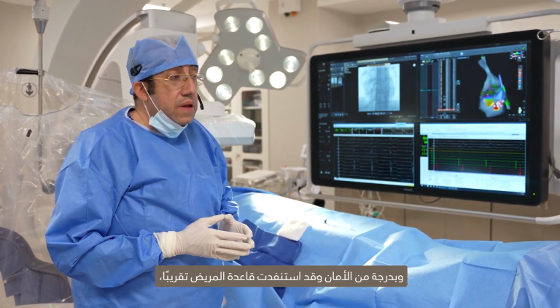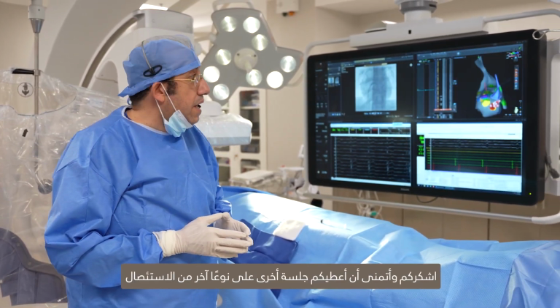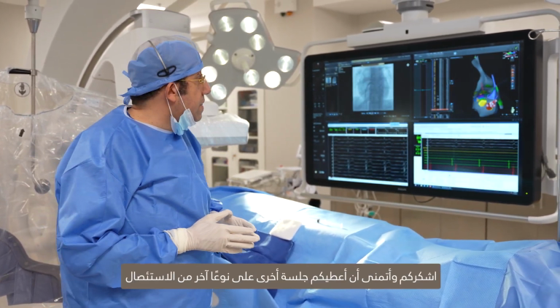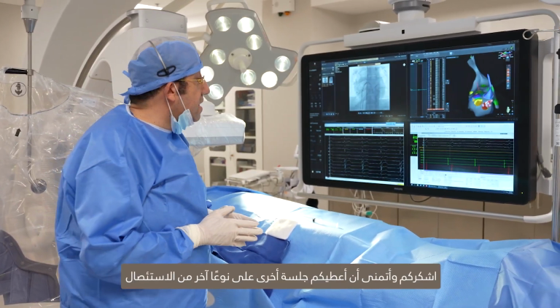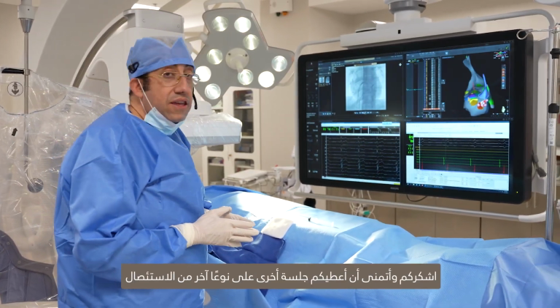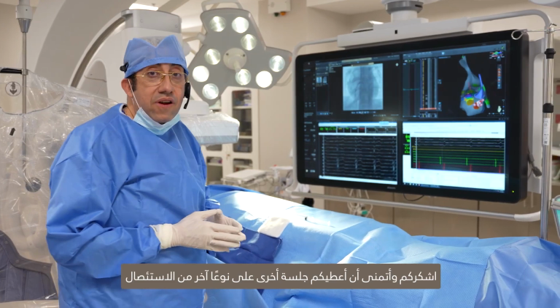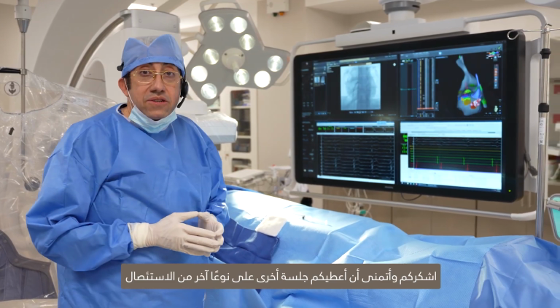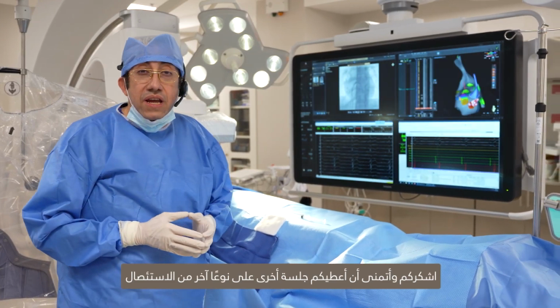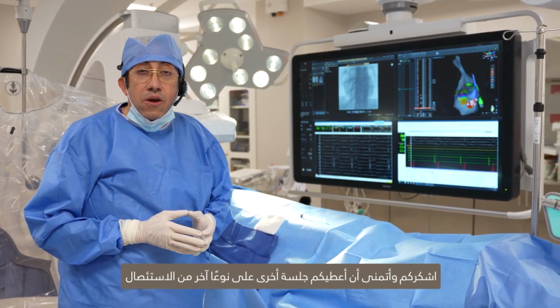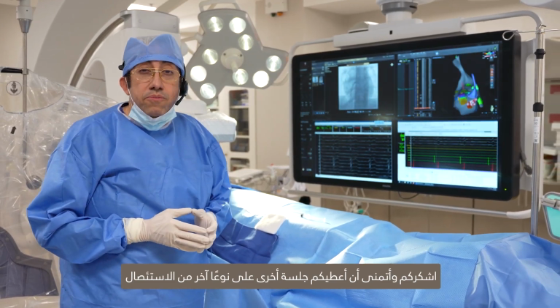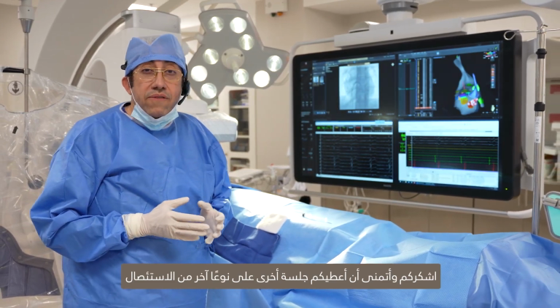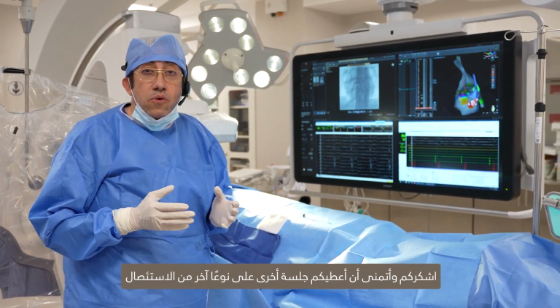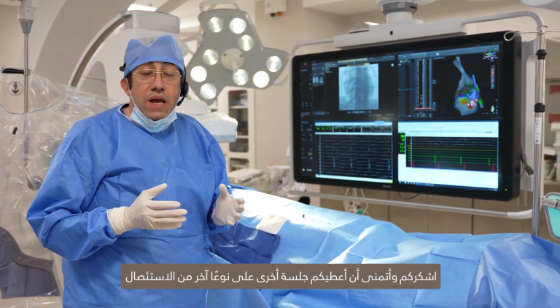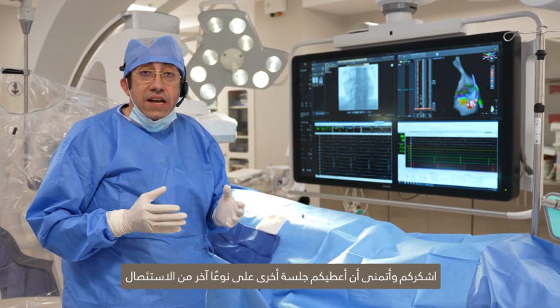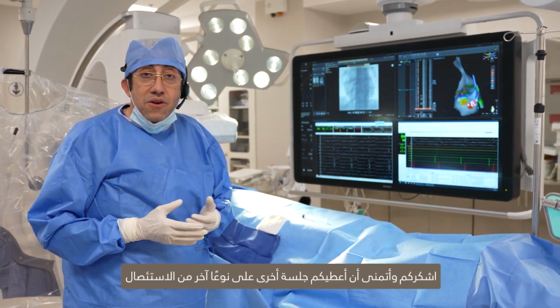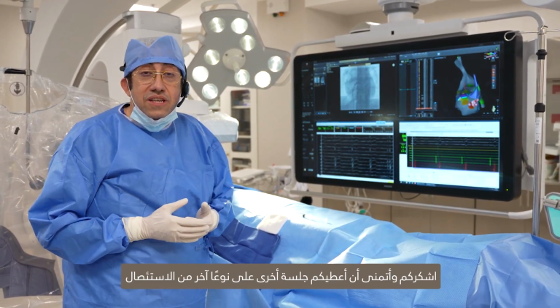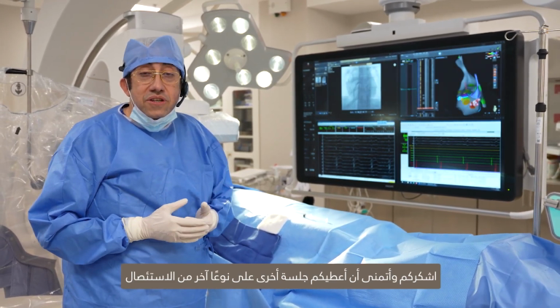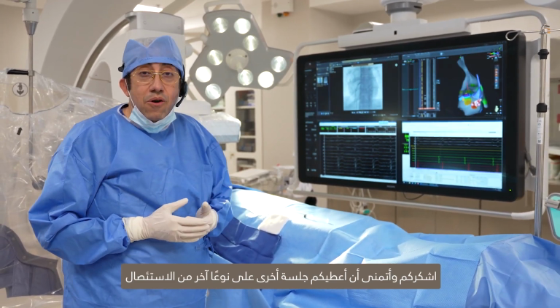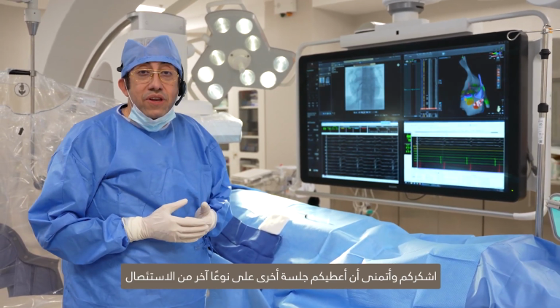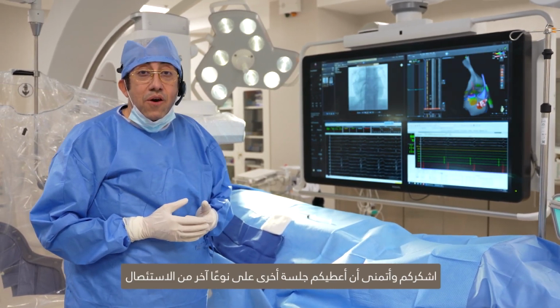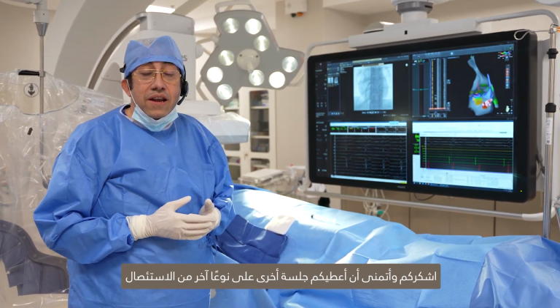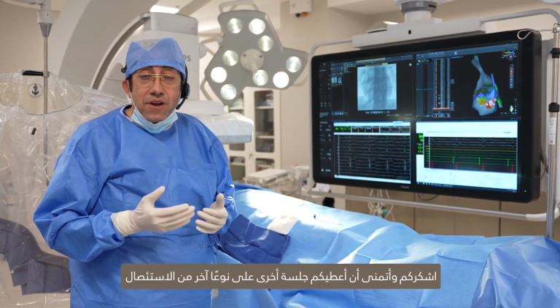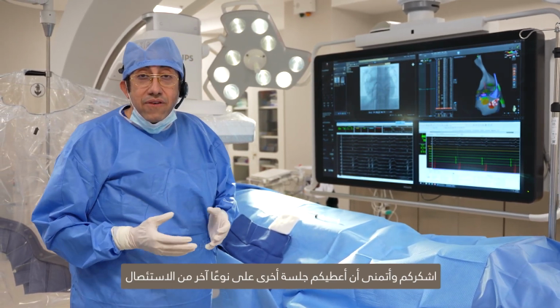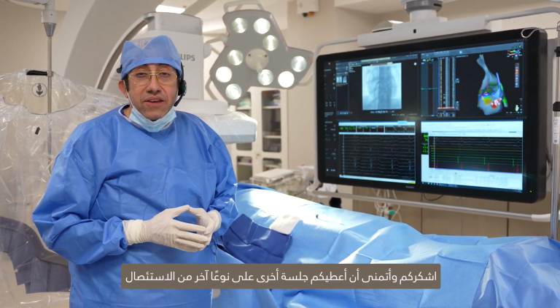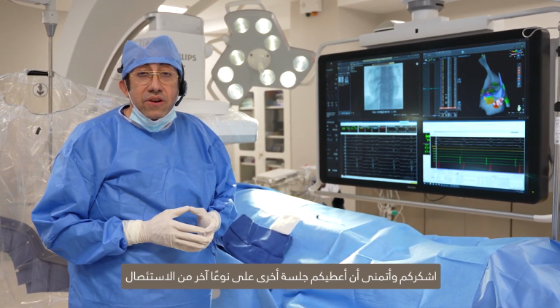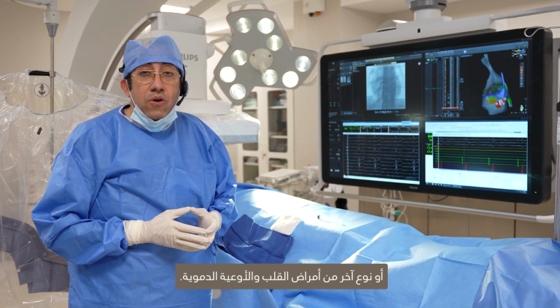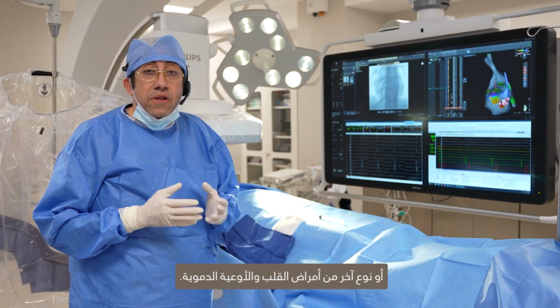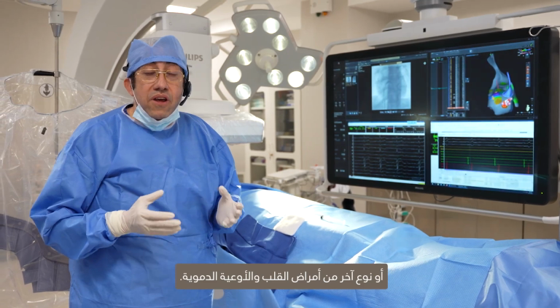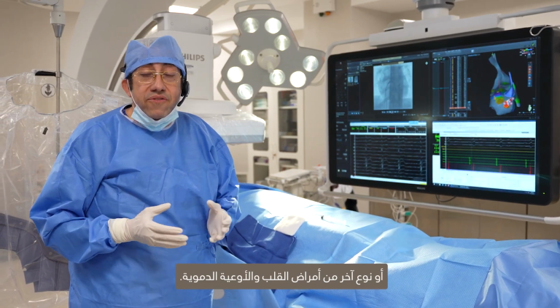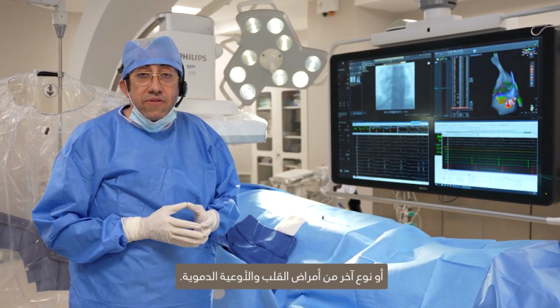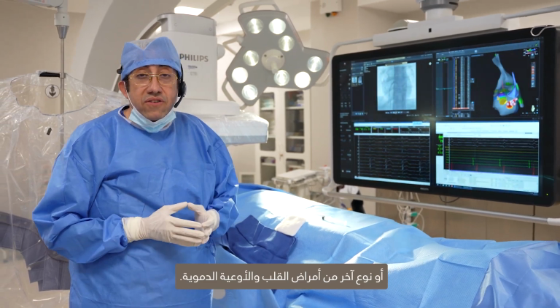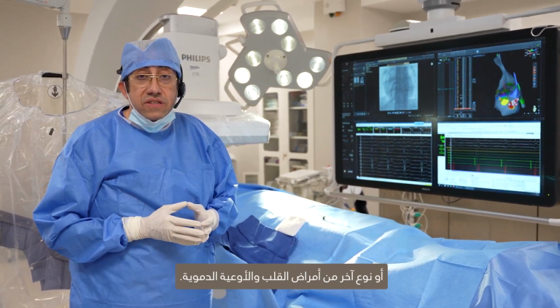With that, I thank you very much and I hope to give you another session, hopefully on another kind of ablation or another type of cardiovascular disease.